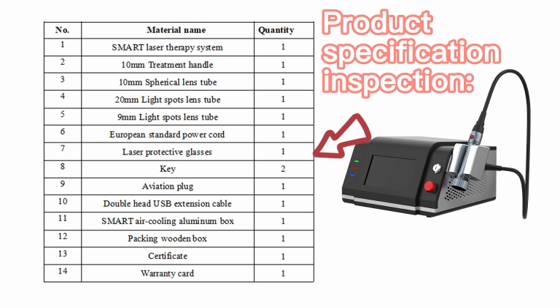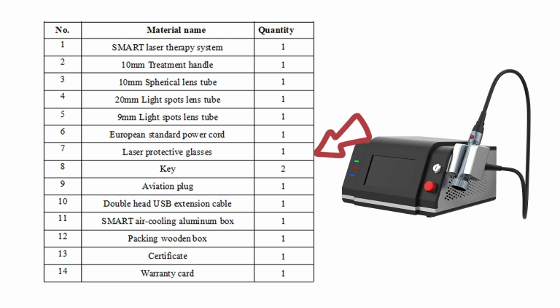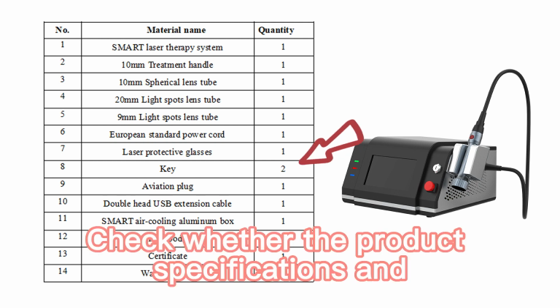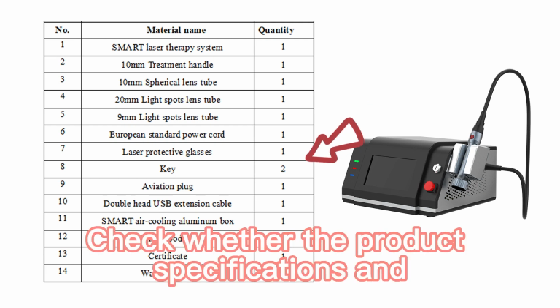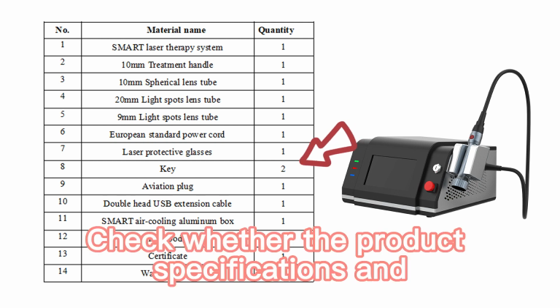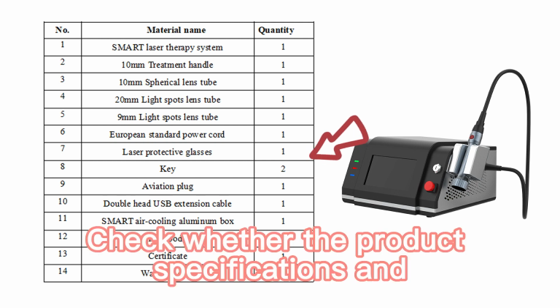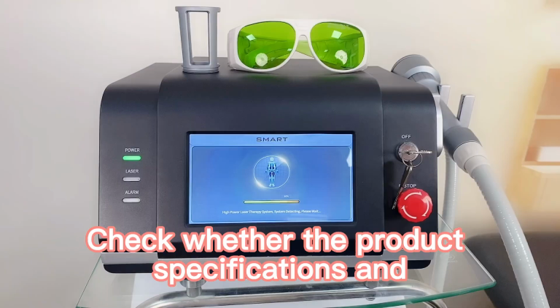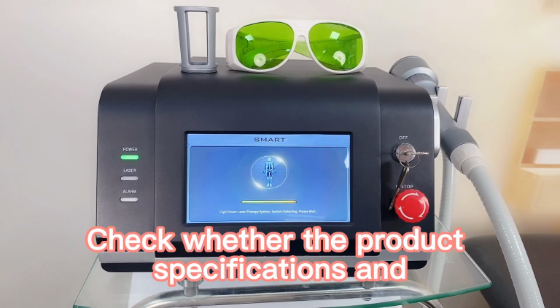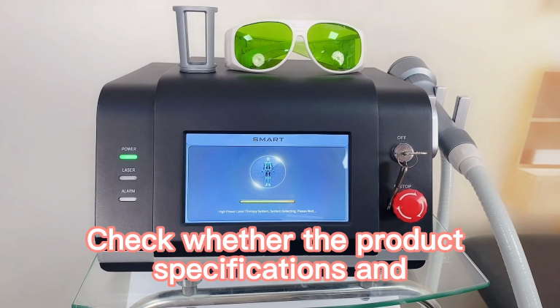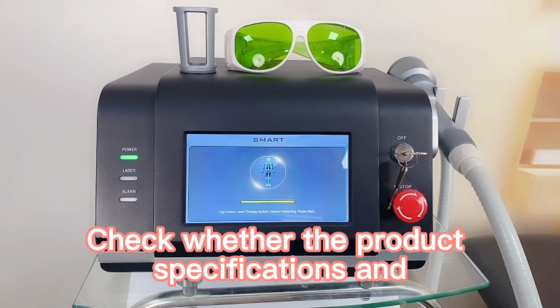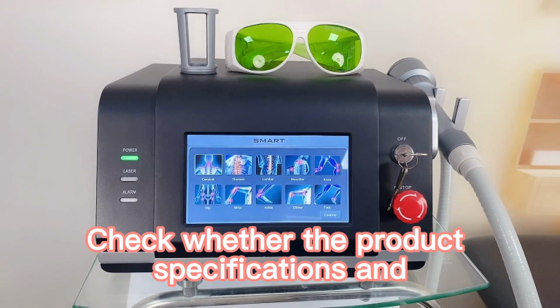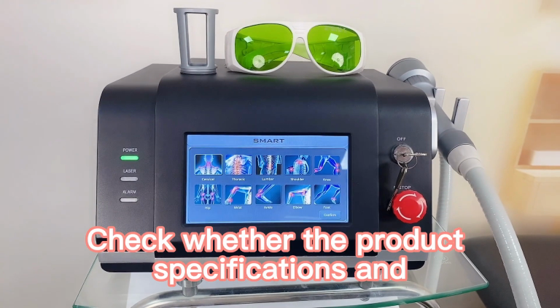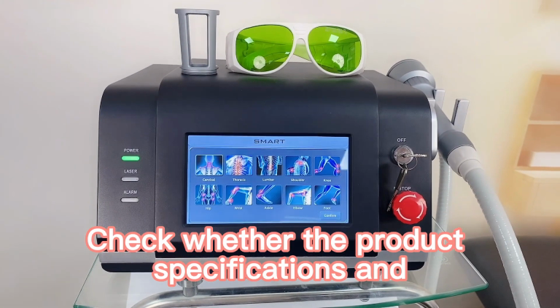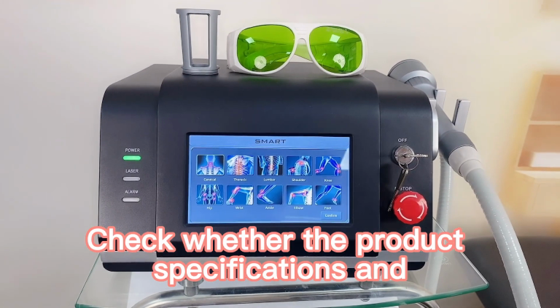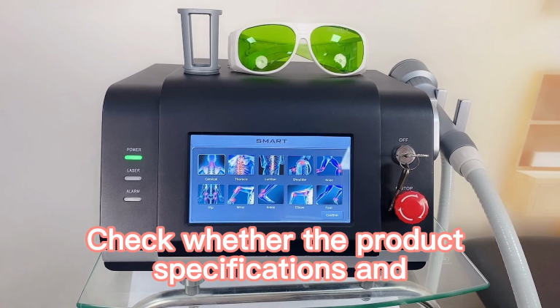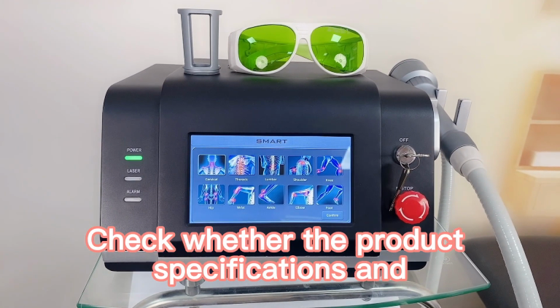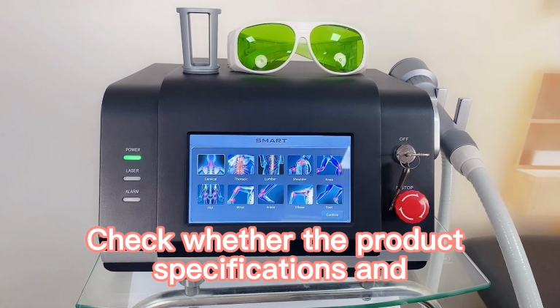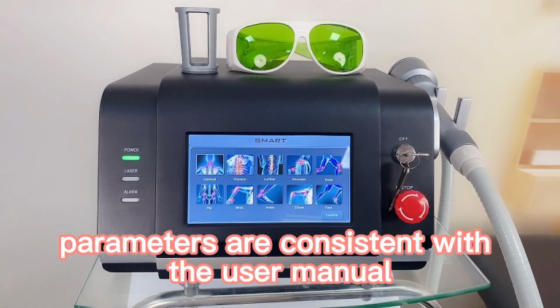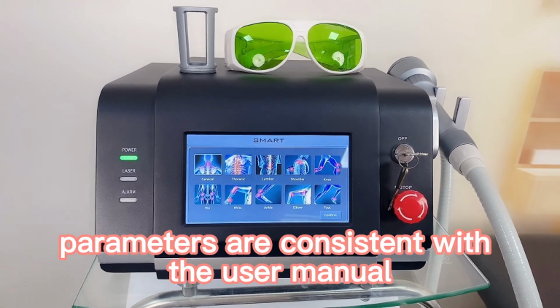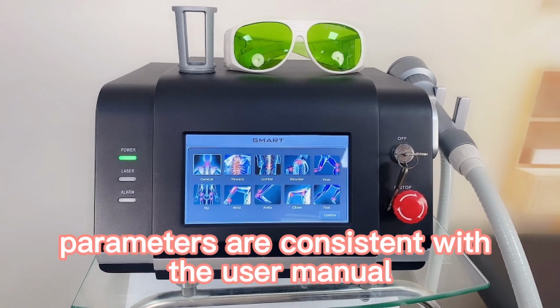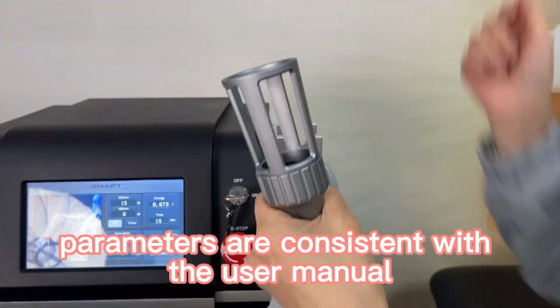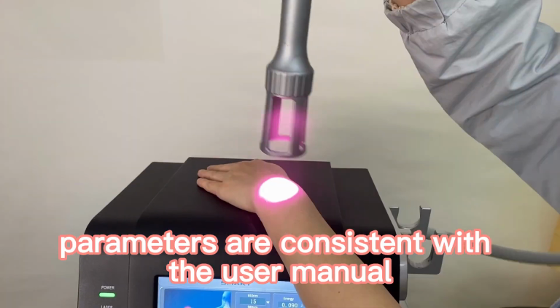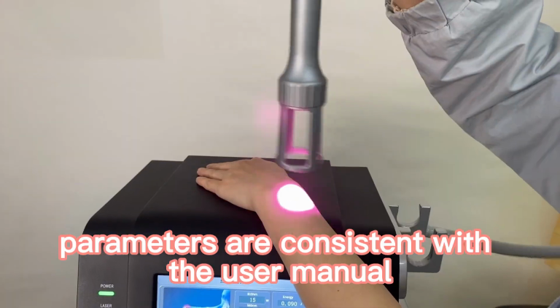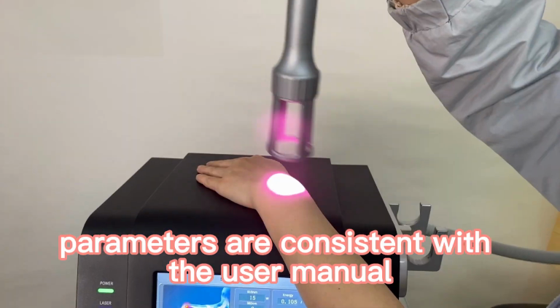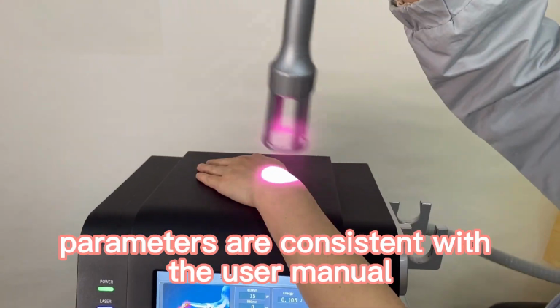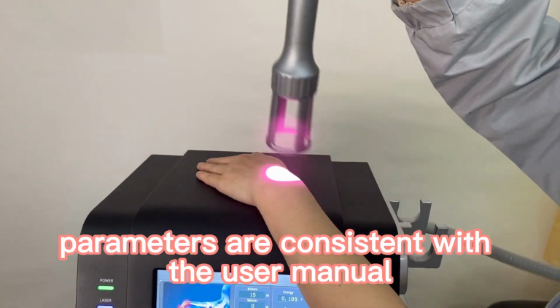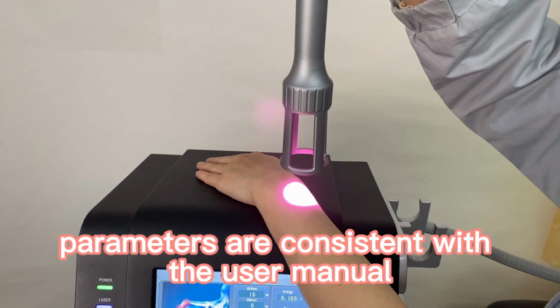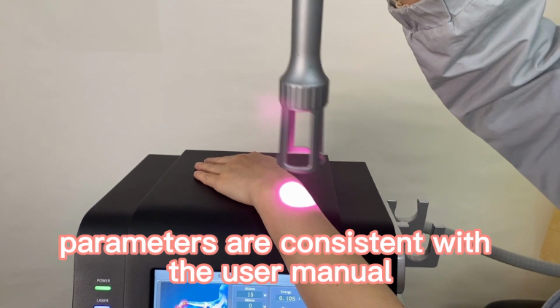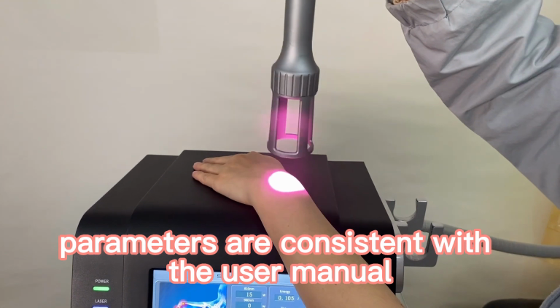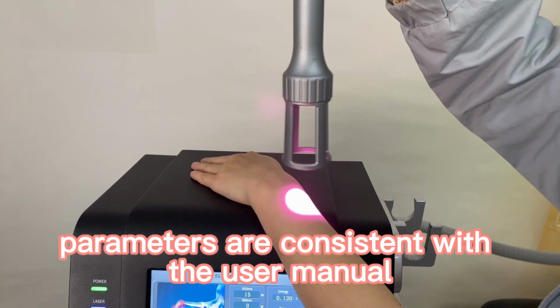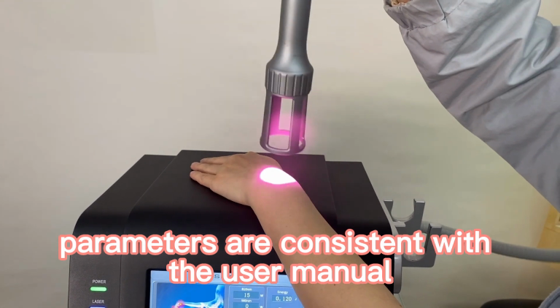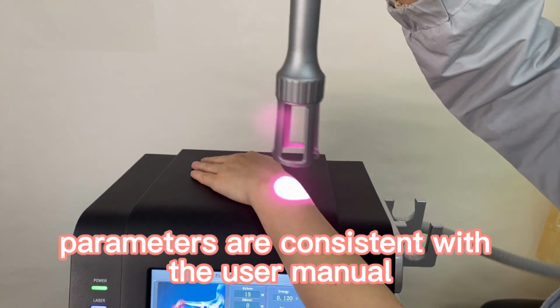Check whether the product specification and parameters are consistent with the use manual.